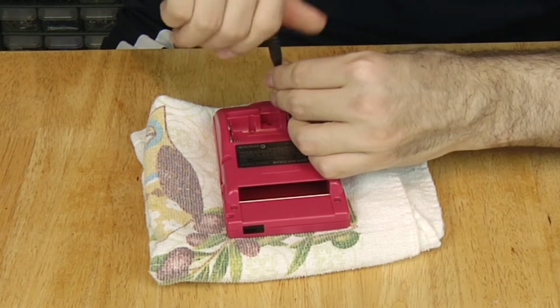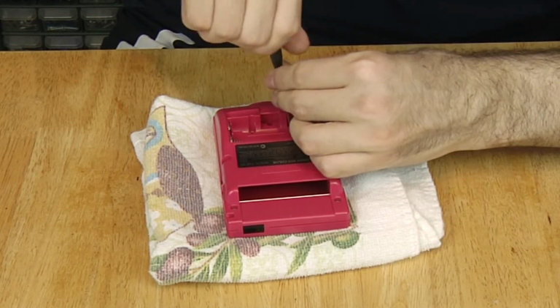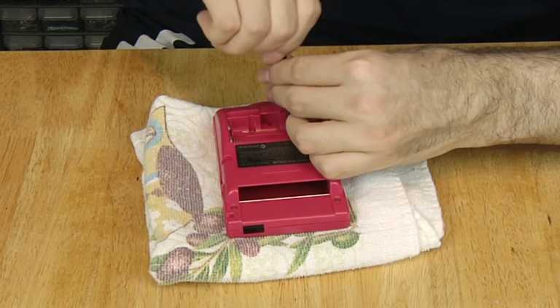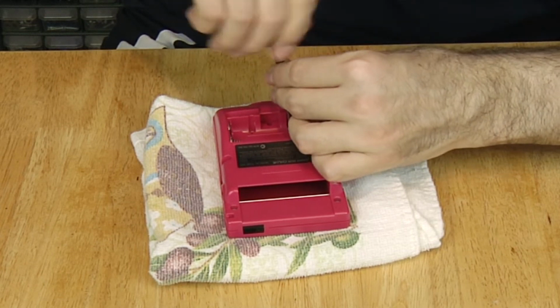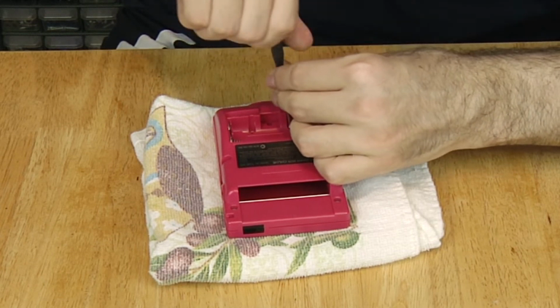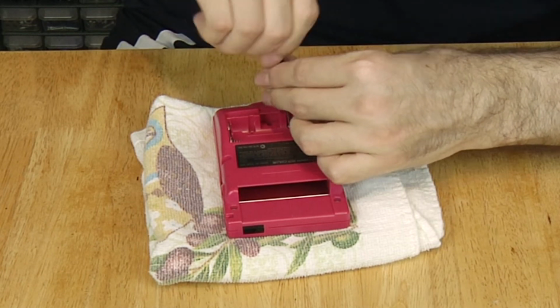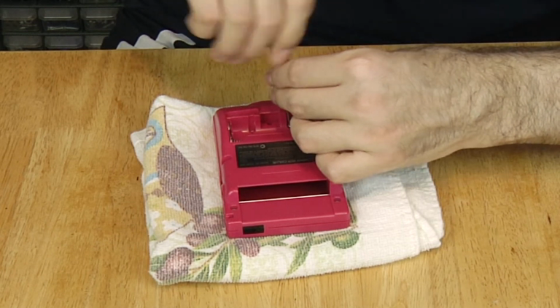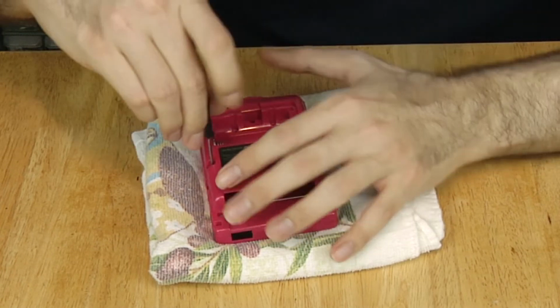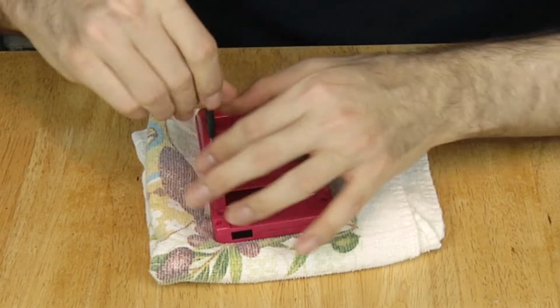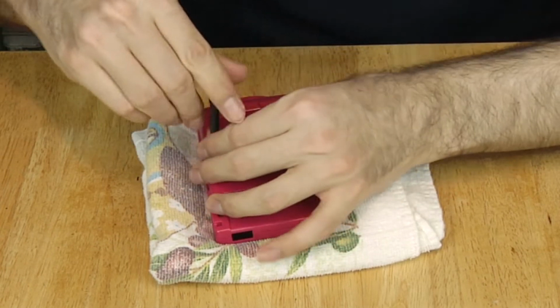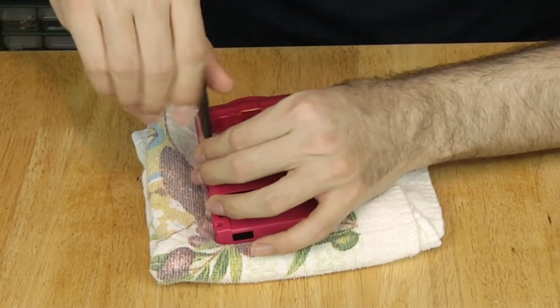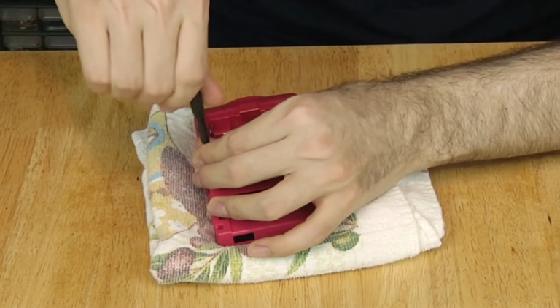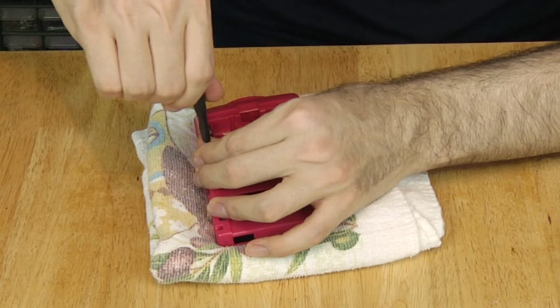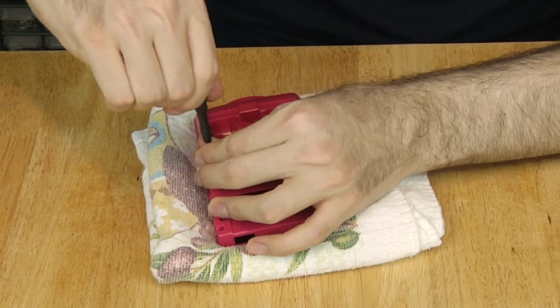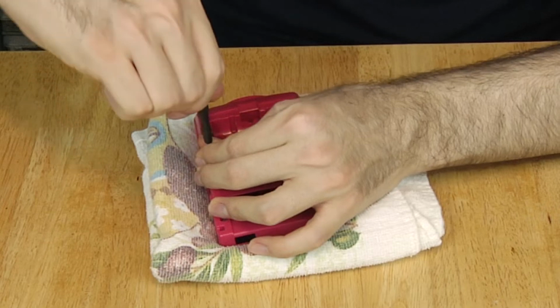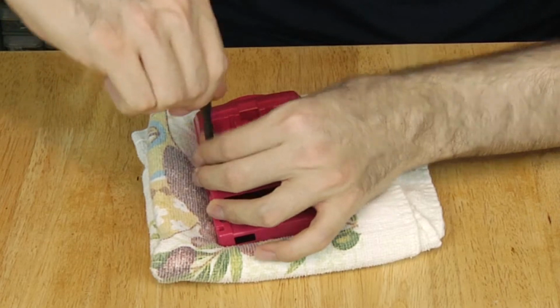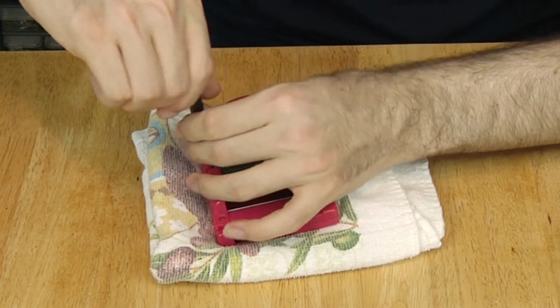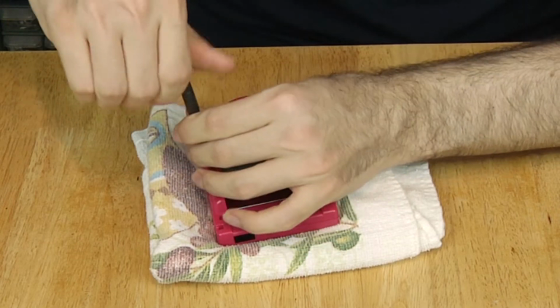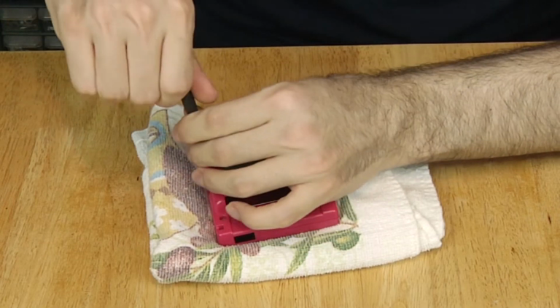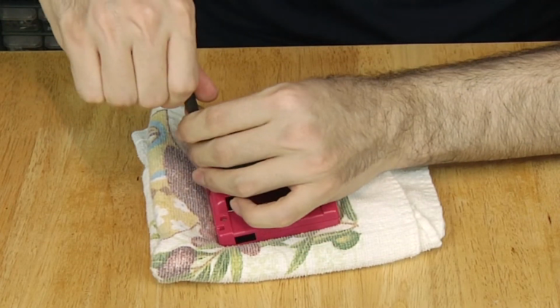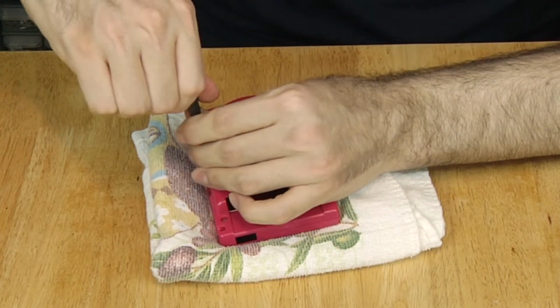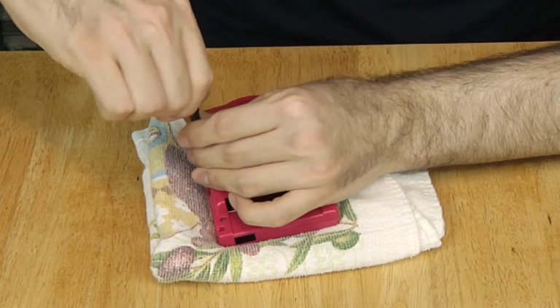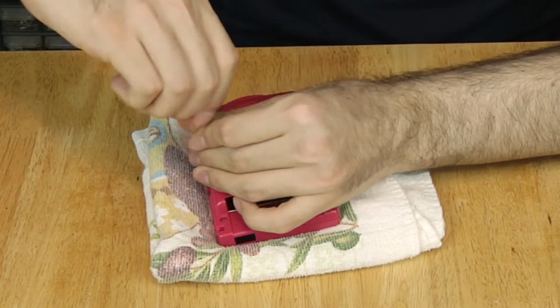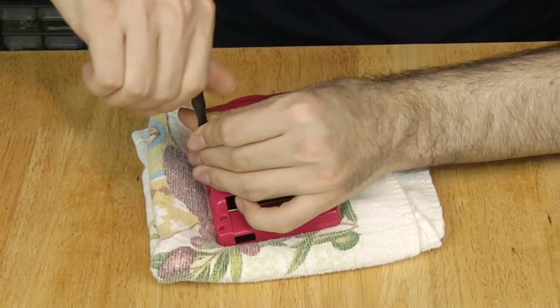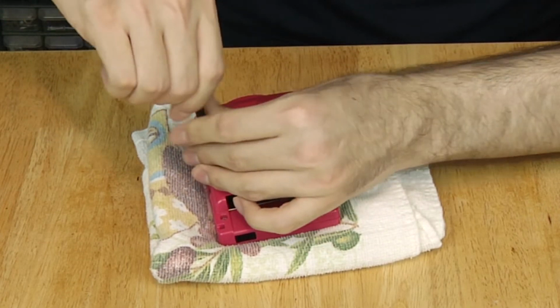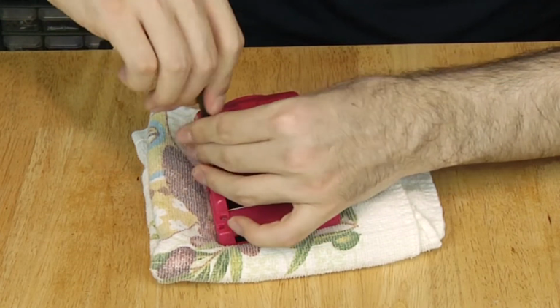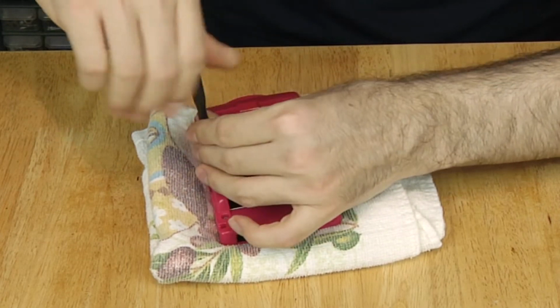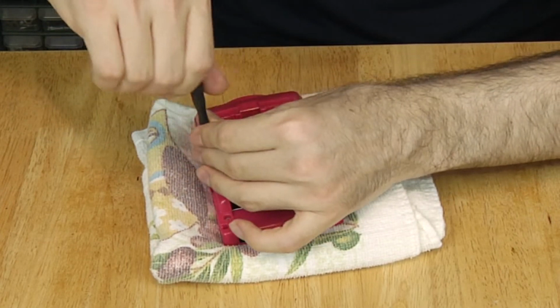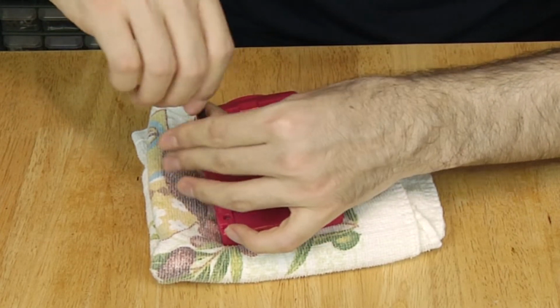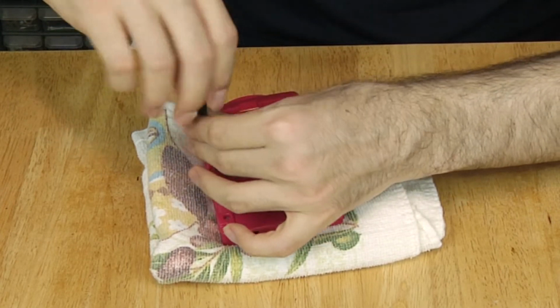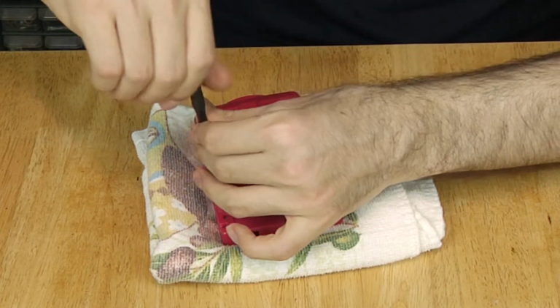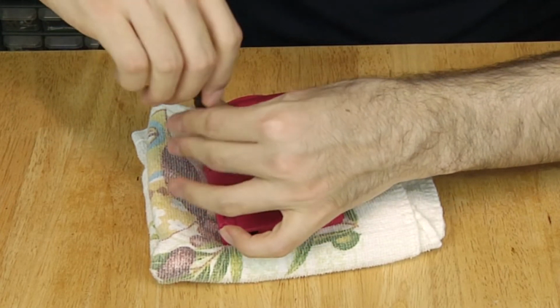There are six tri-wing screws for you to remove. Four are on the outside, two are hidden under the battery compartment.